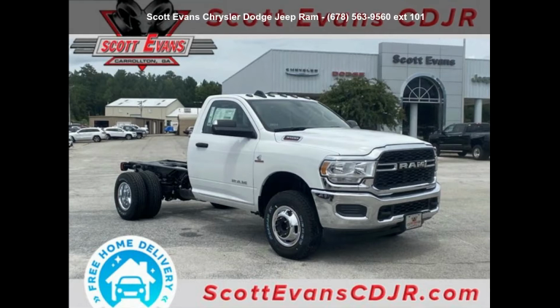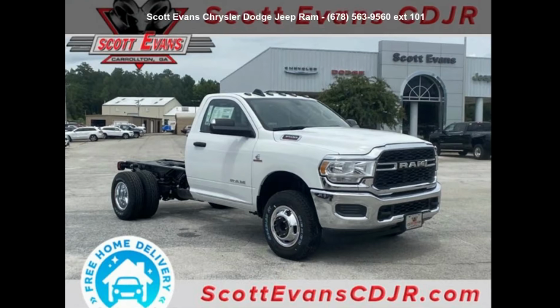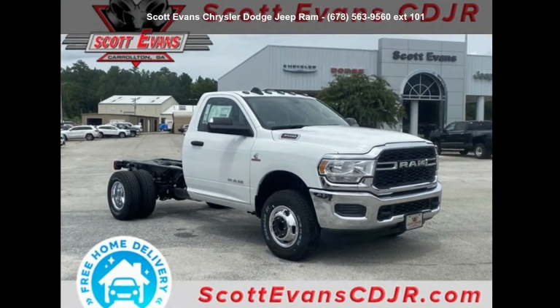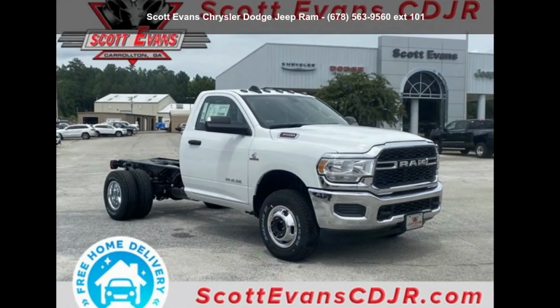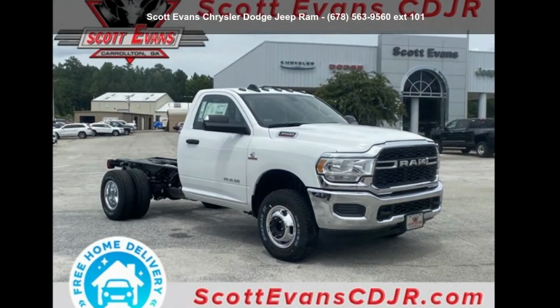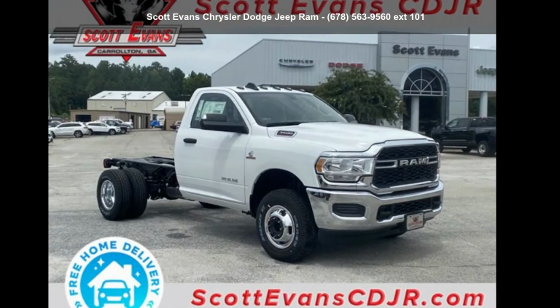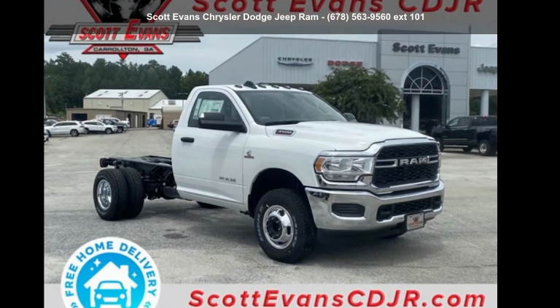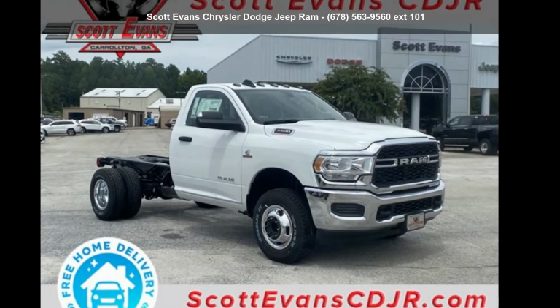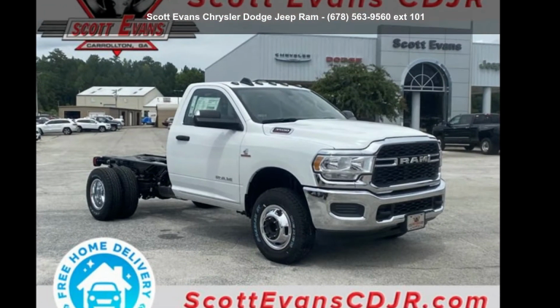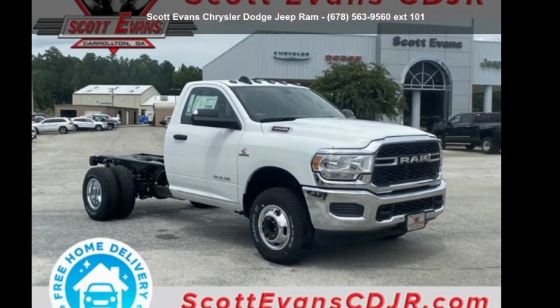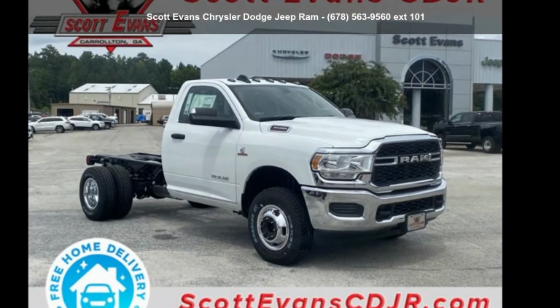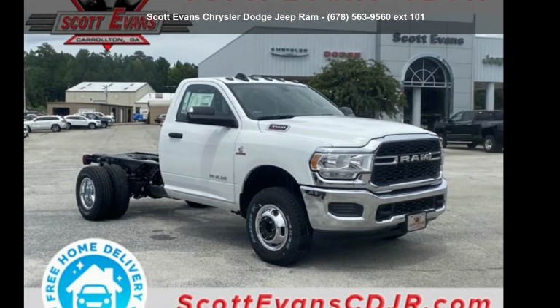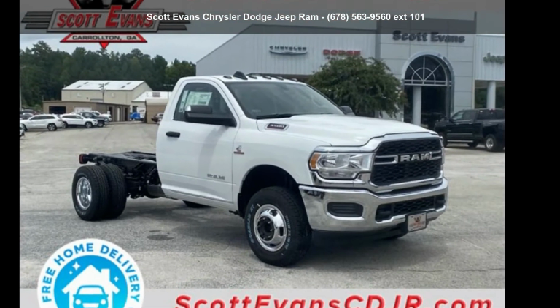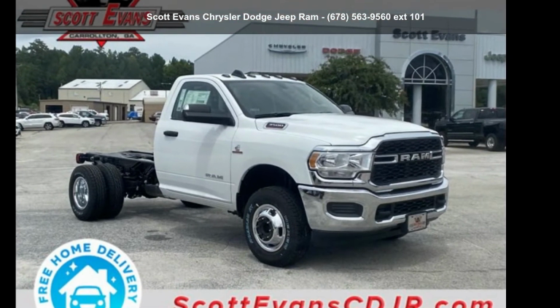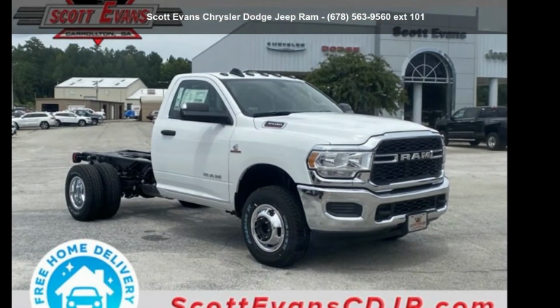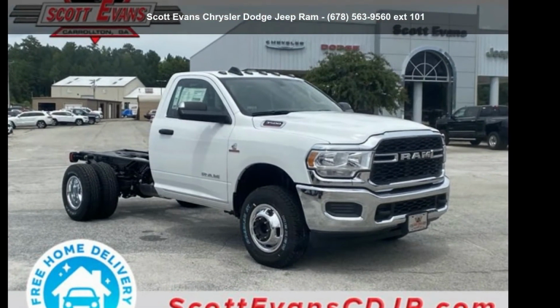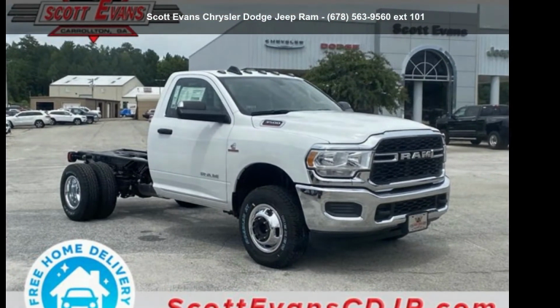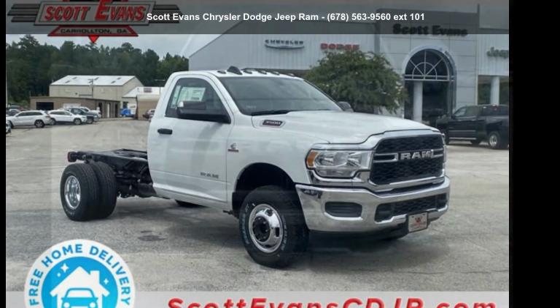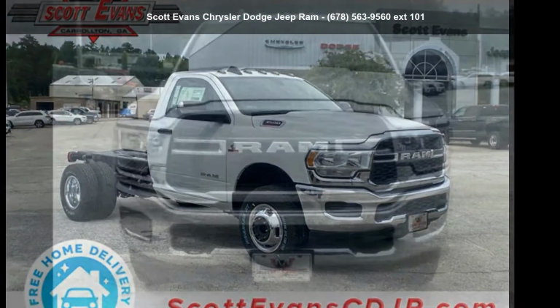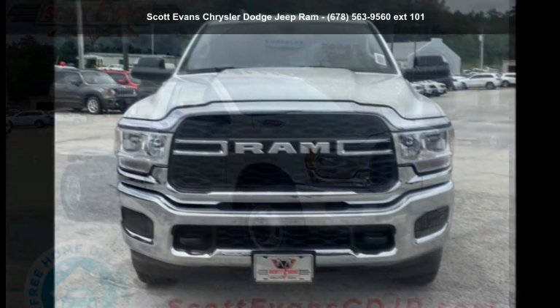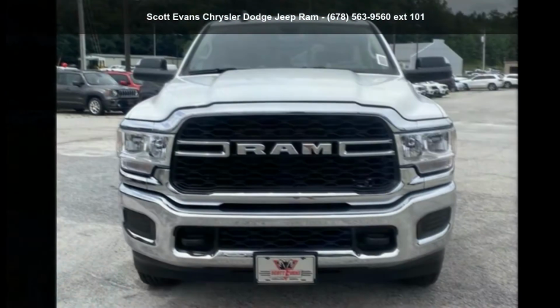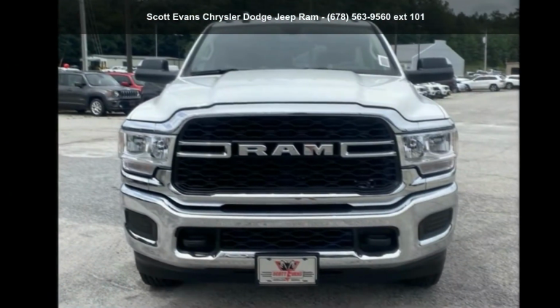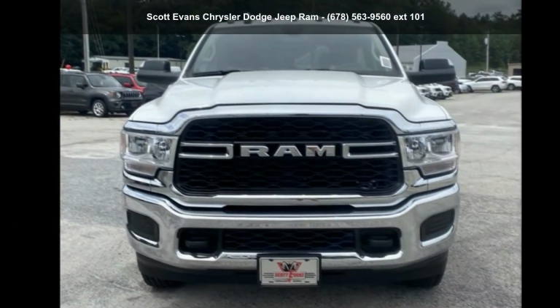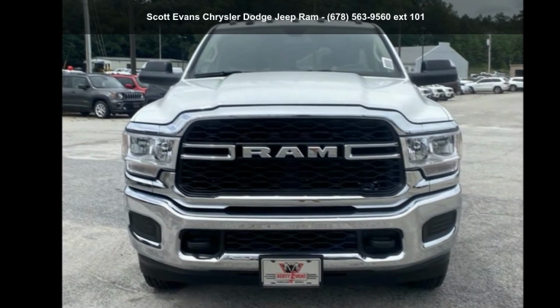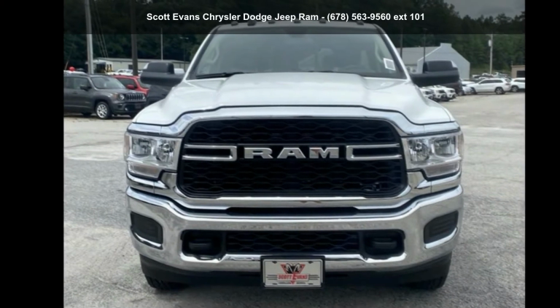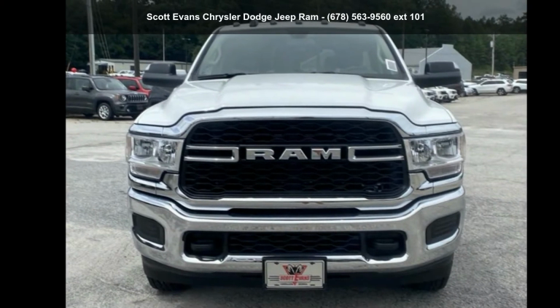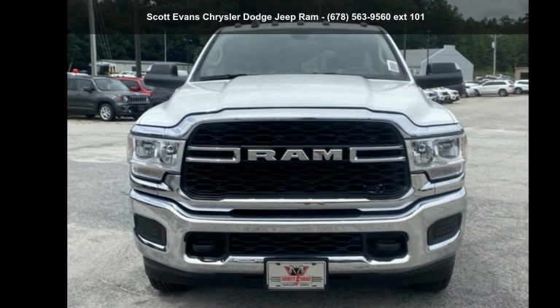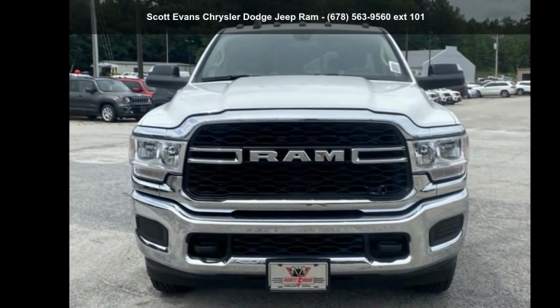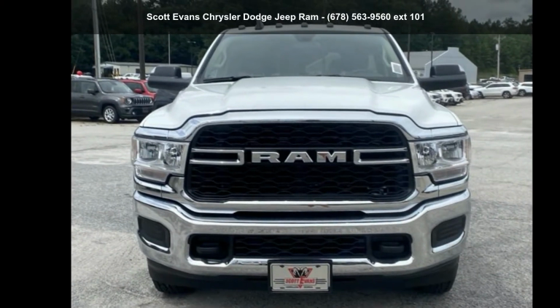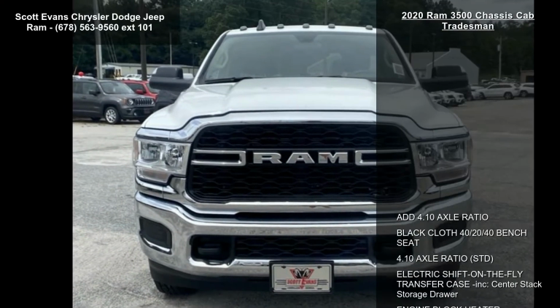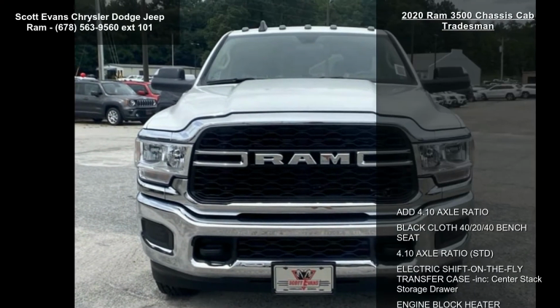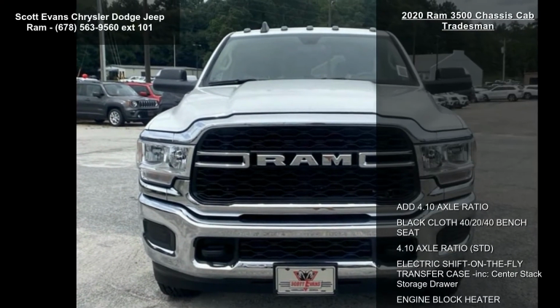Check out this Ram 2020 3500 Chassis Cab Tradesman. This may be the set of wheels you've been looking for.